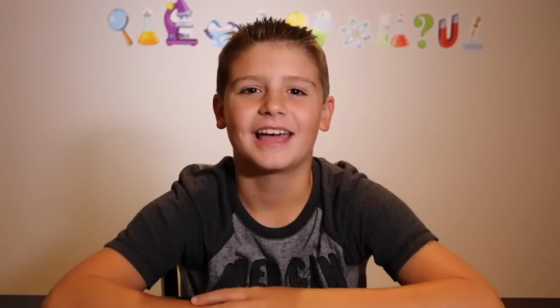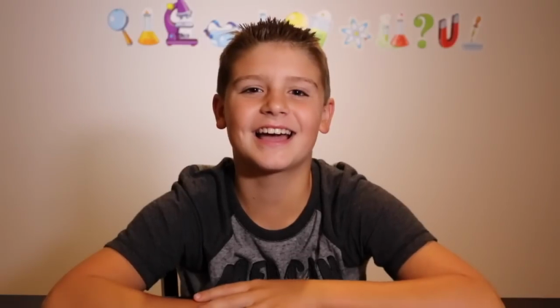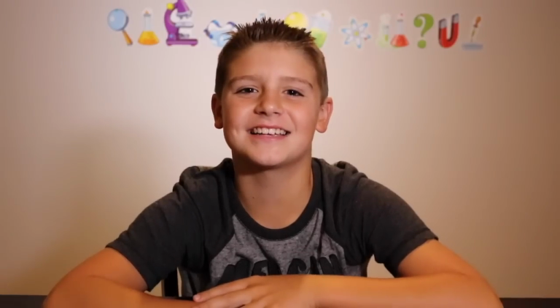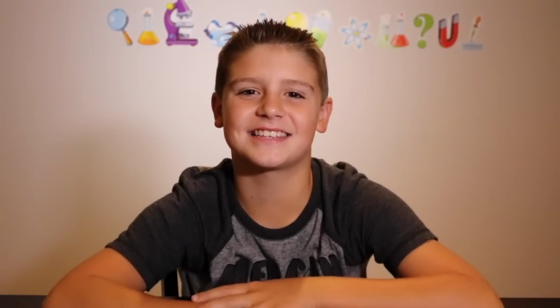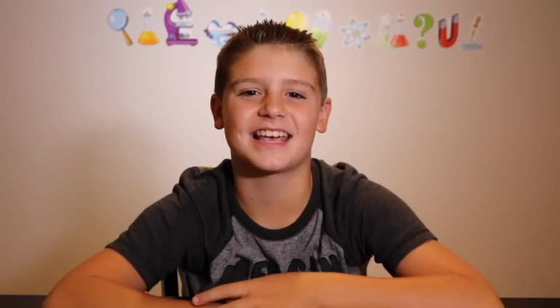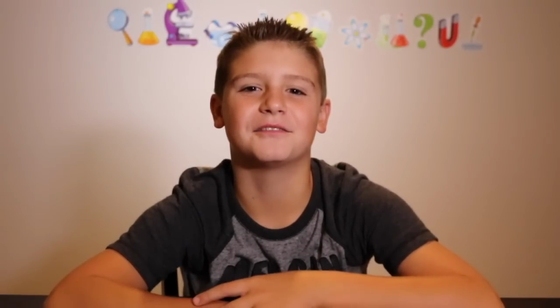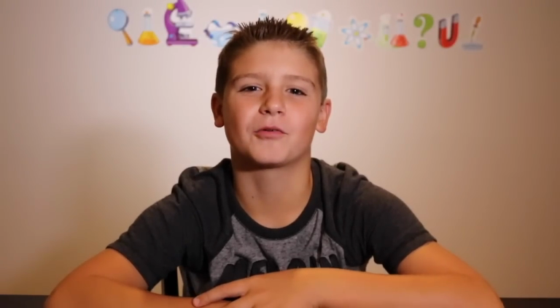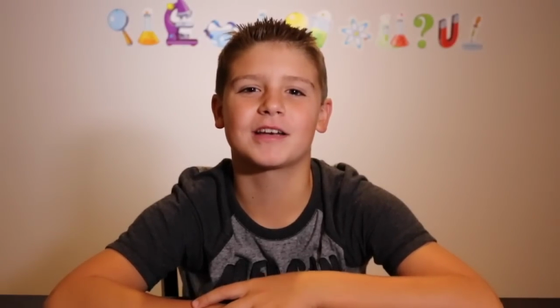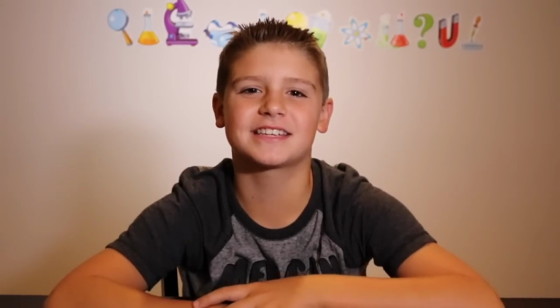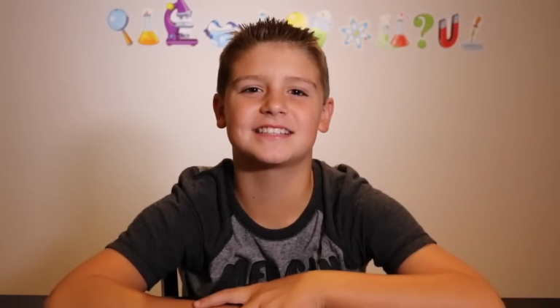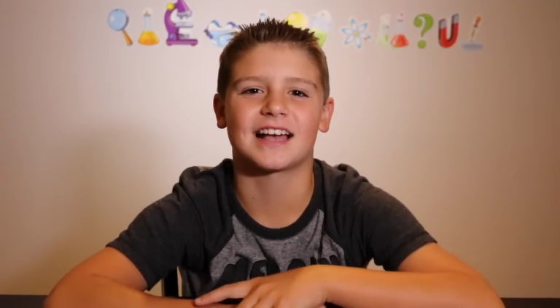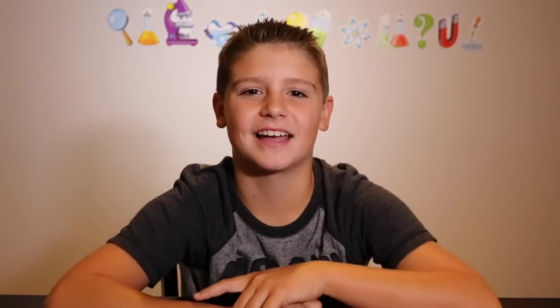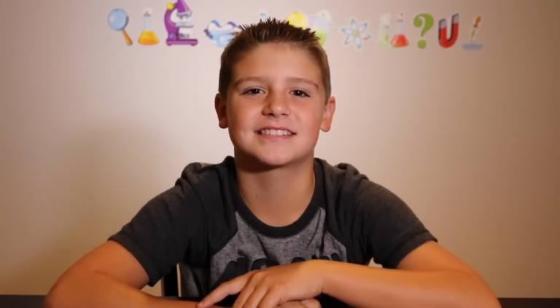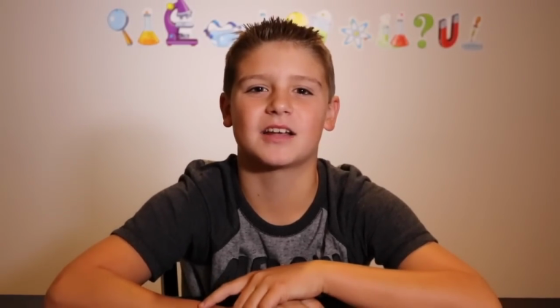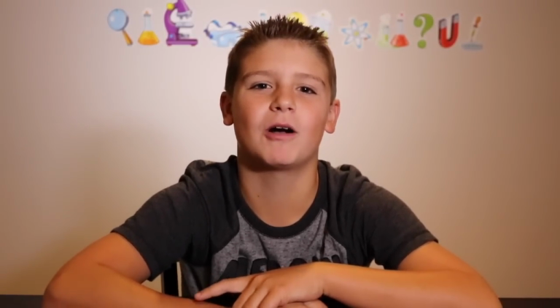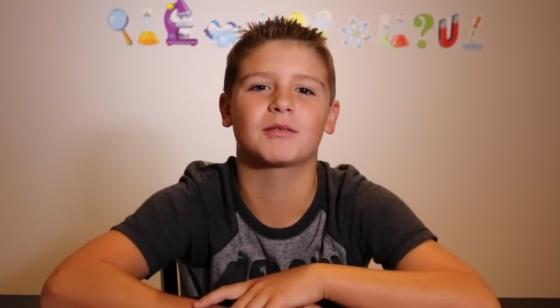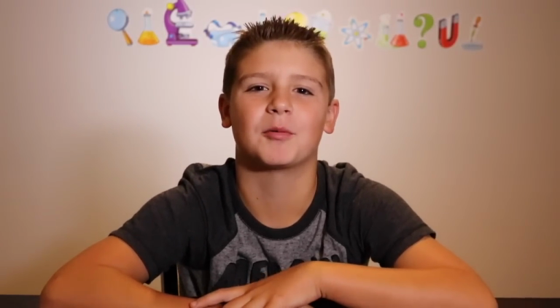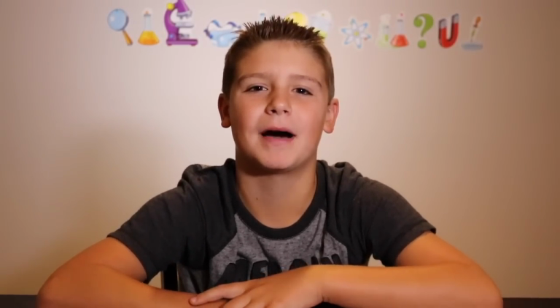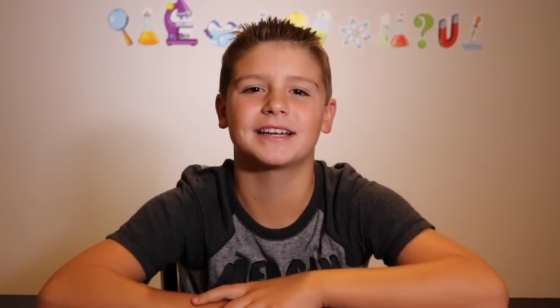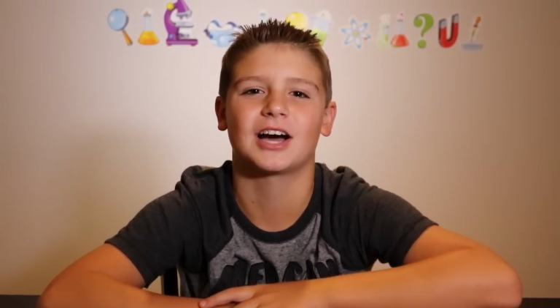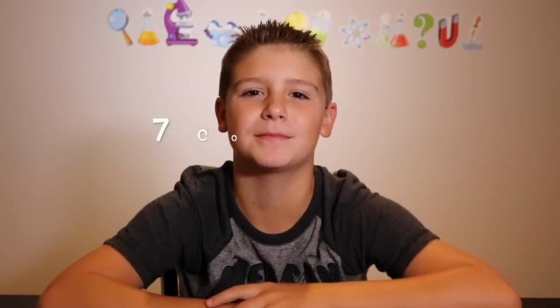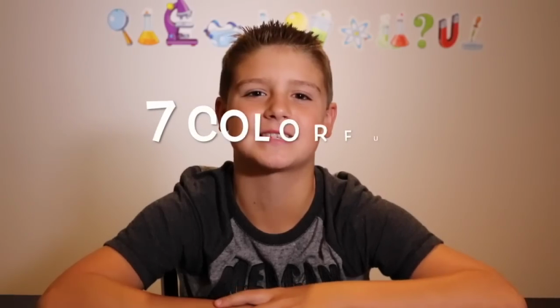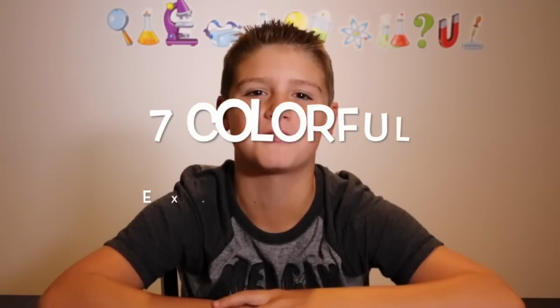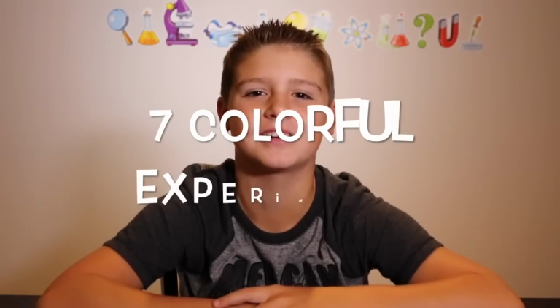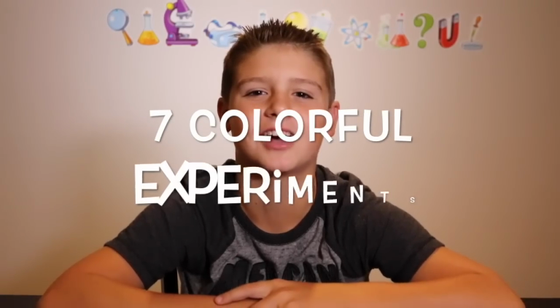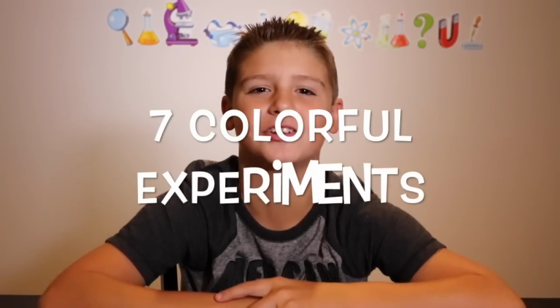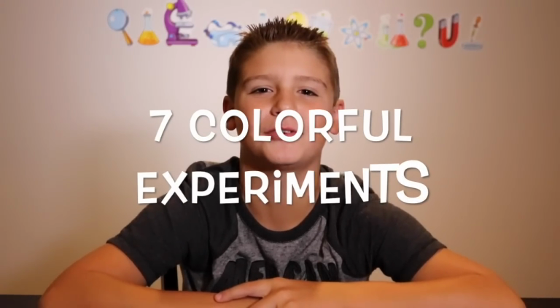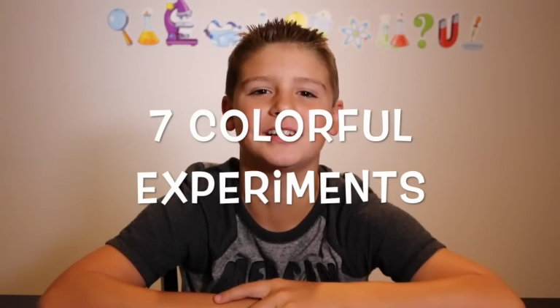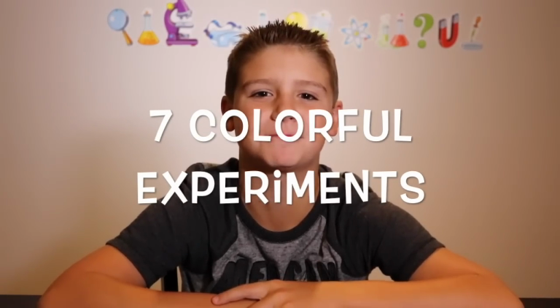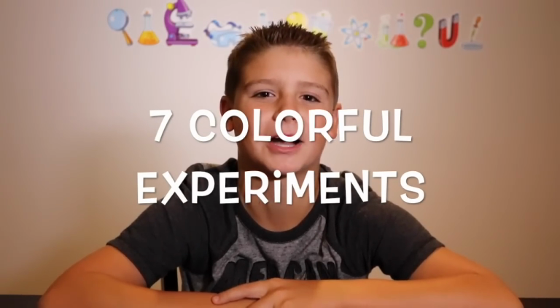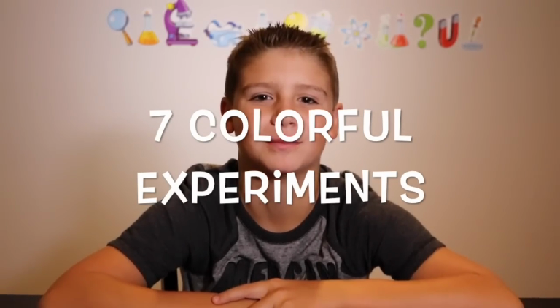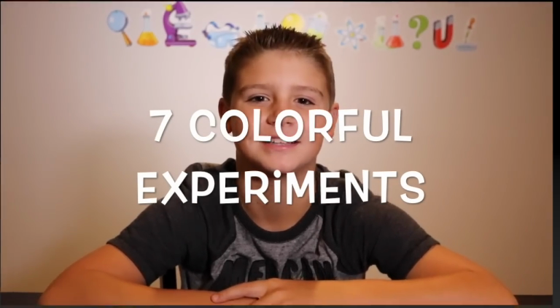Hey guys, it's Aiden from WizKids Science and welcome to my top seven colorful experiments.